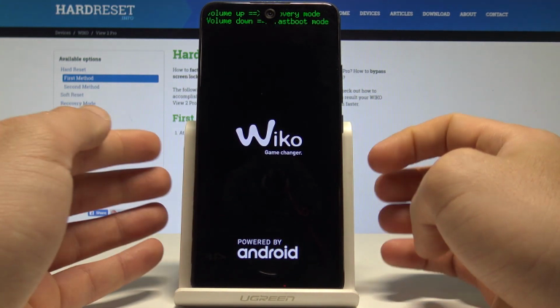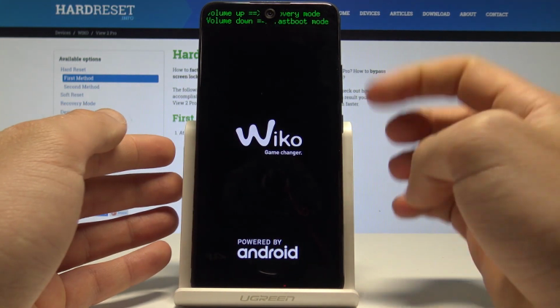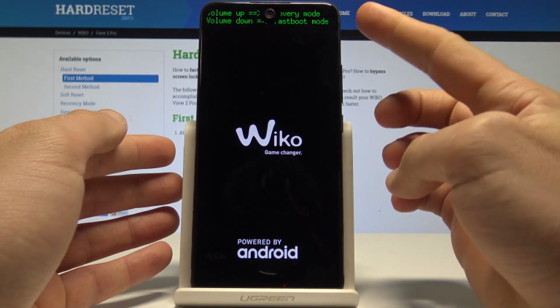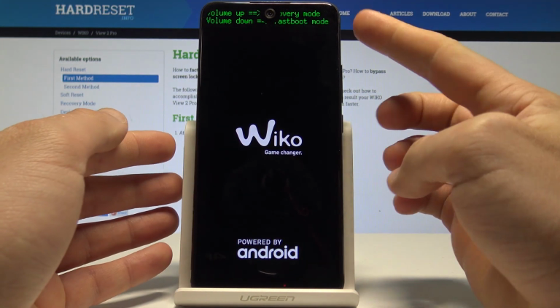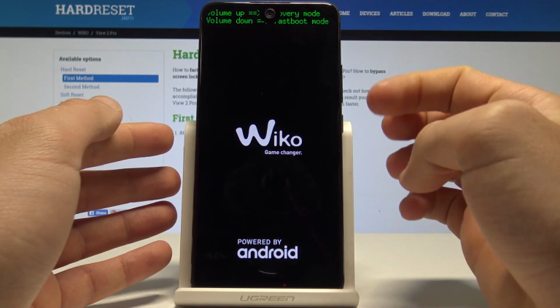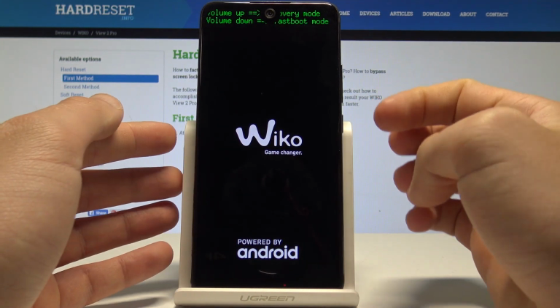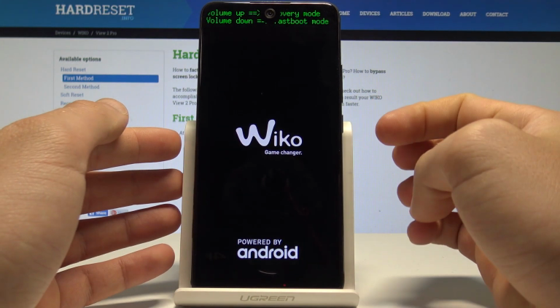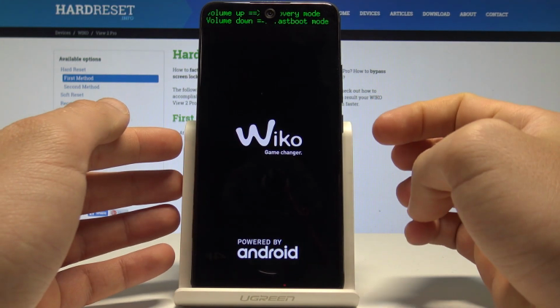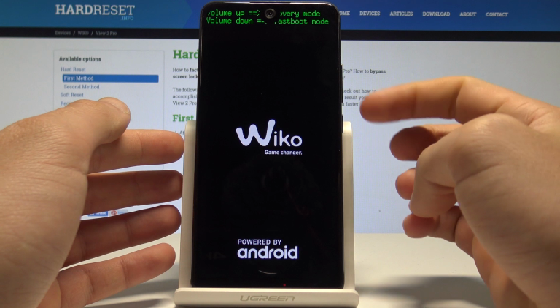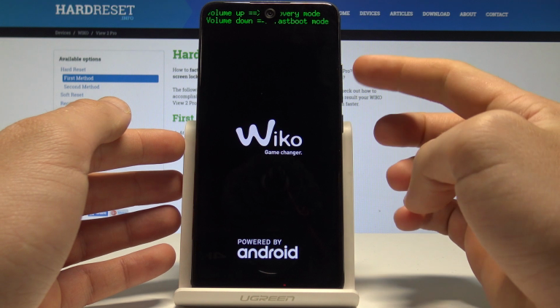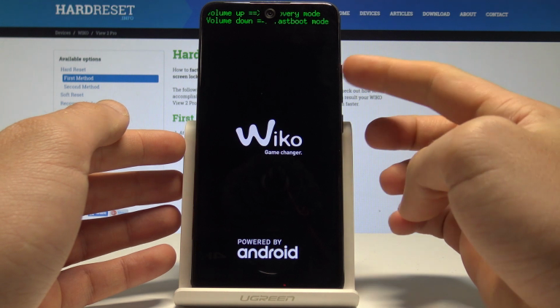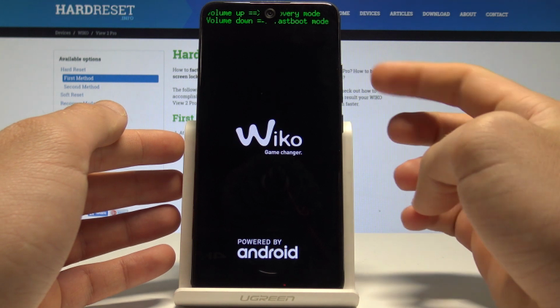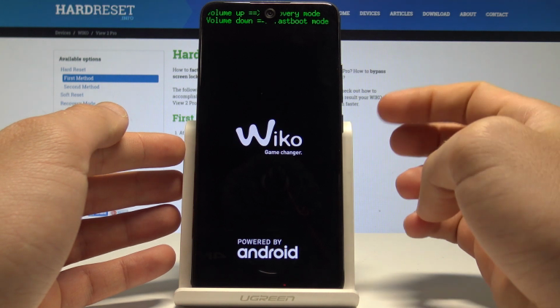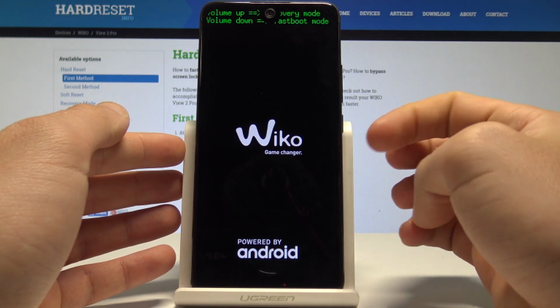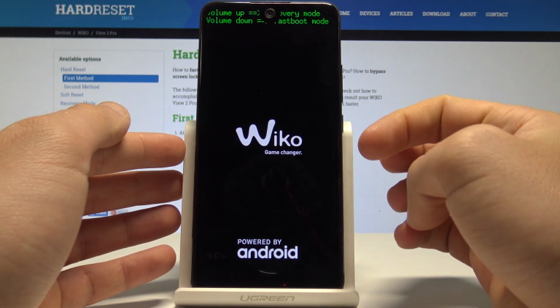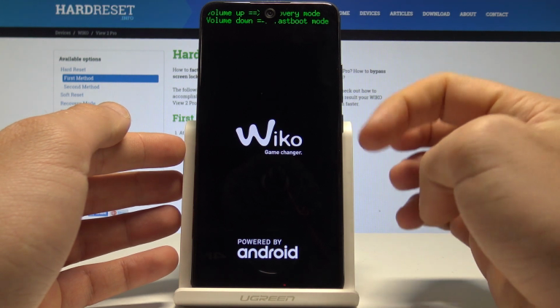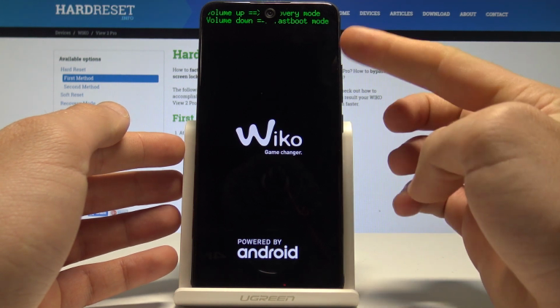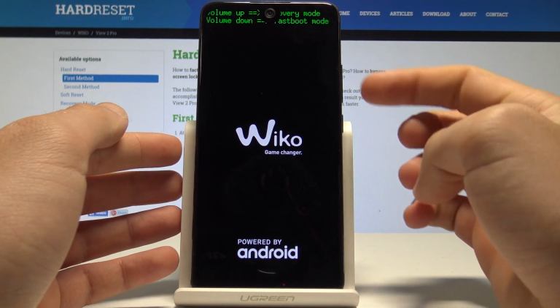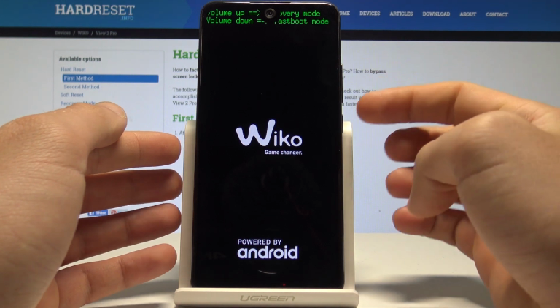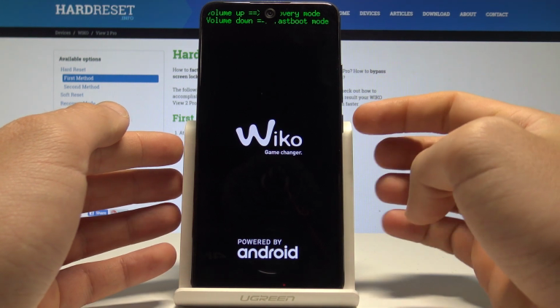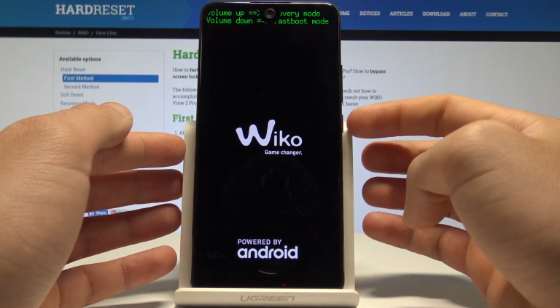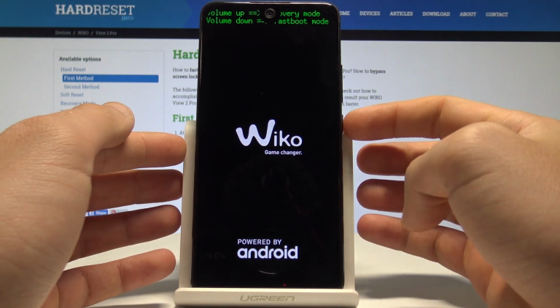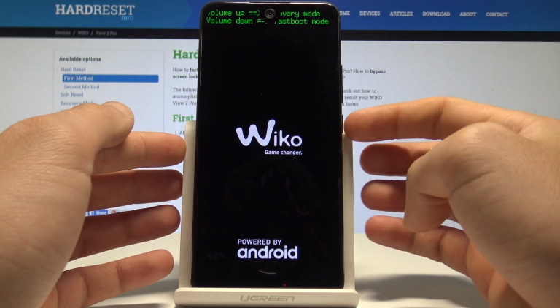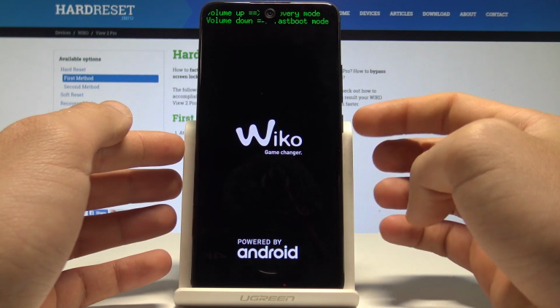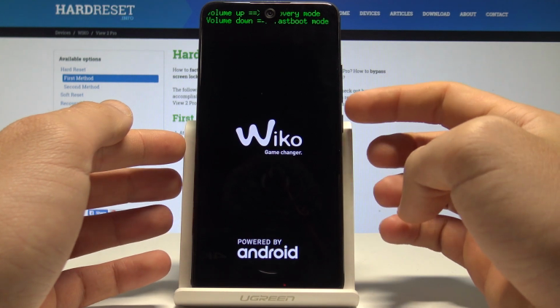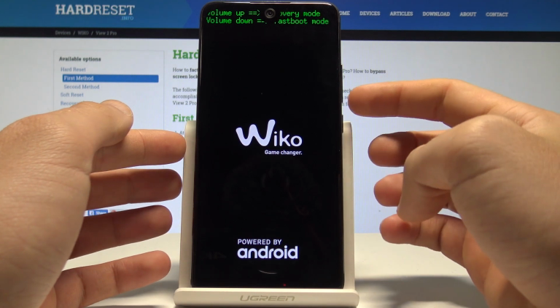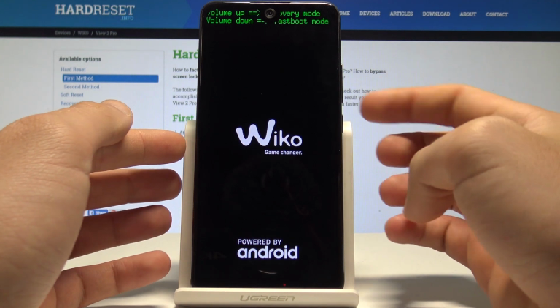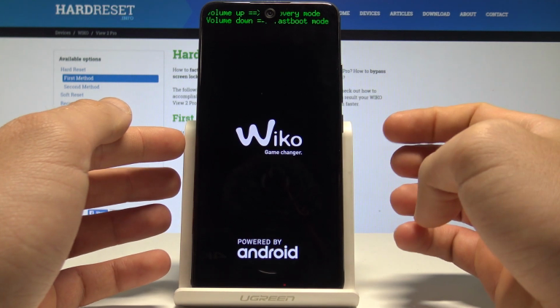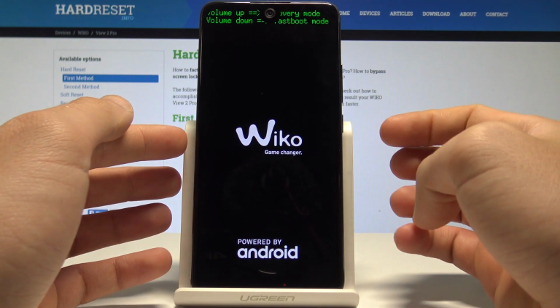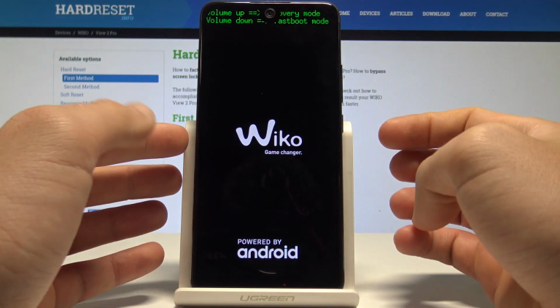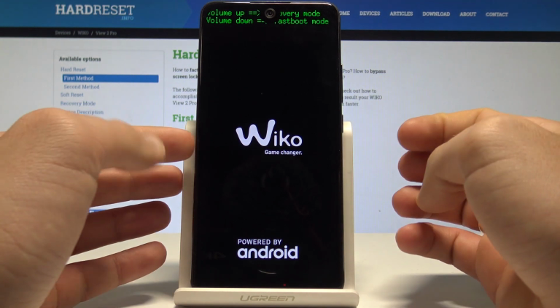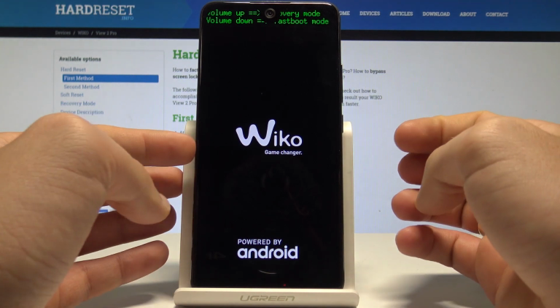Here you can enter the recovery mode by pressing volume up, or you can enter the fast boot mode by pressing volume down.